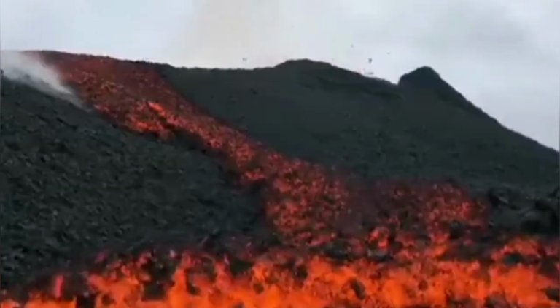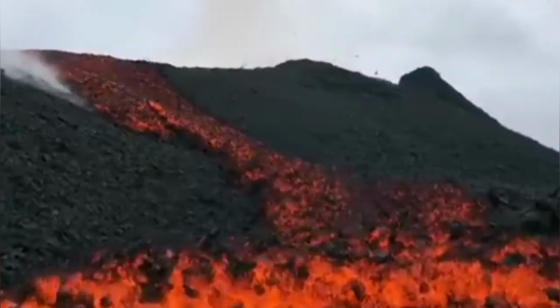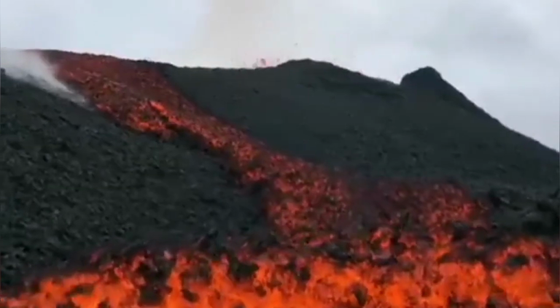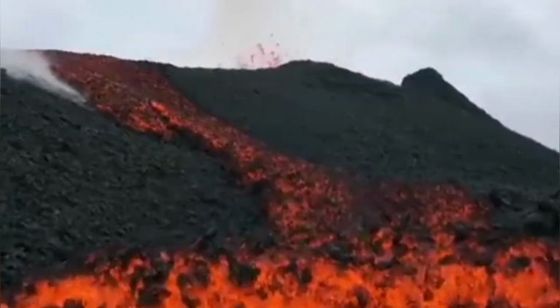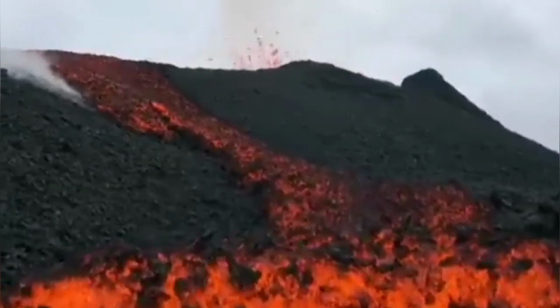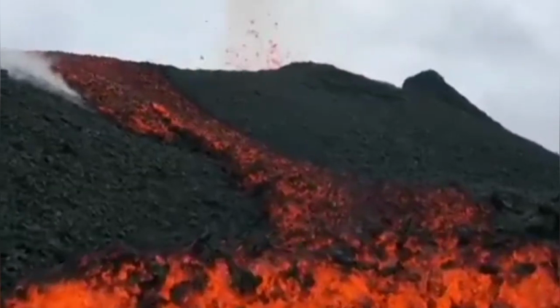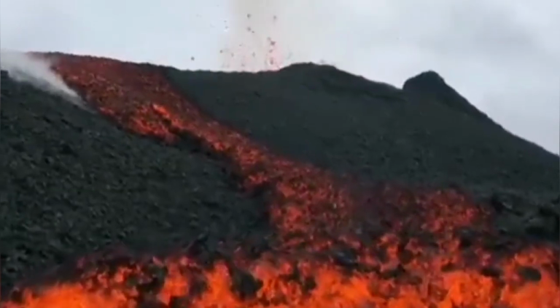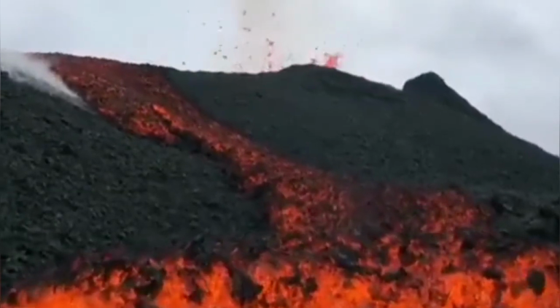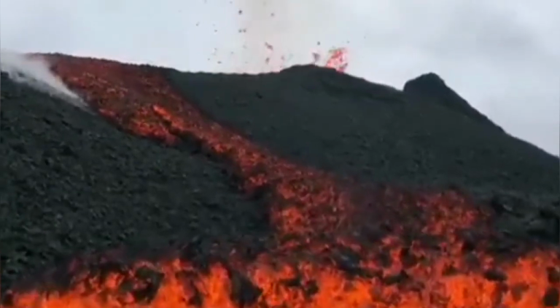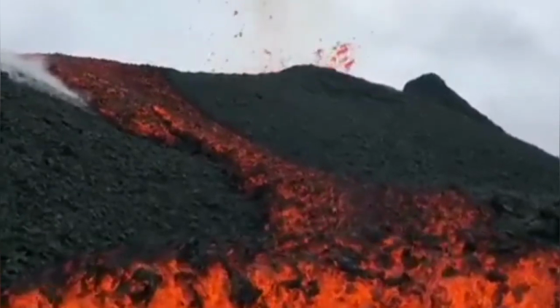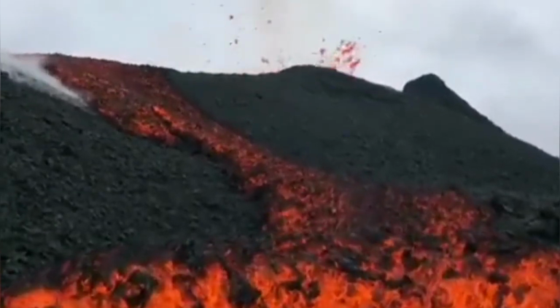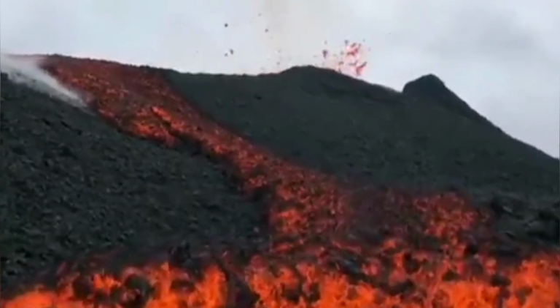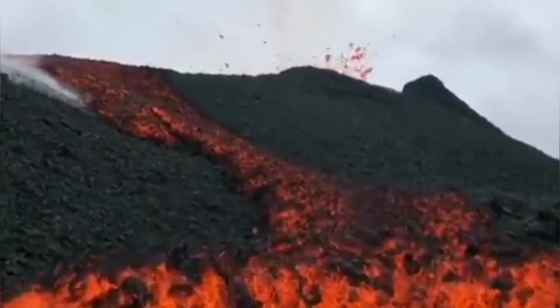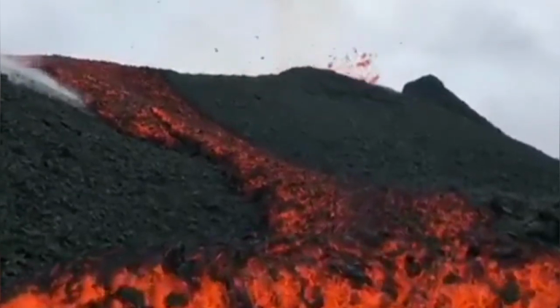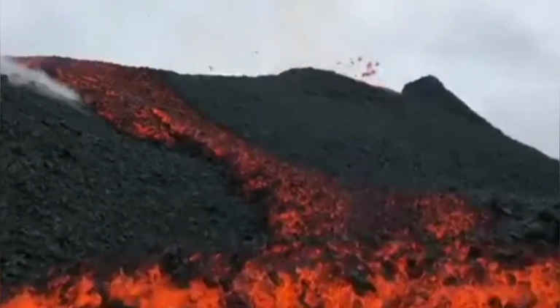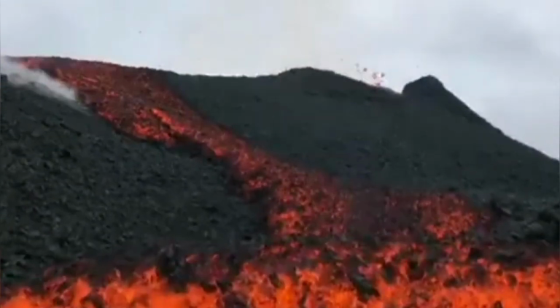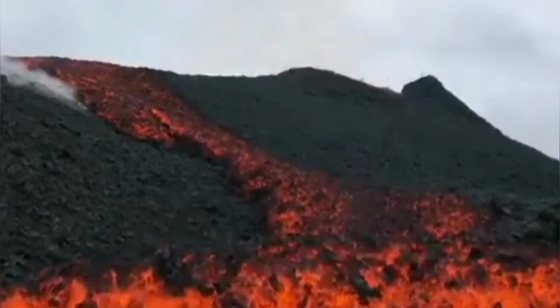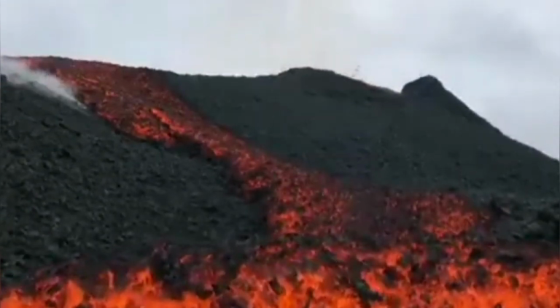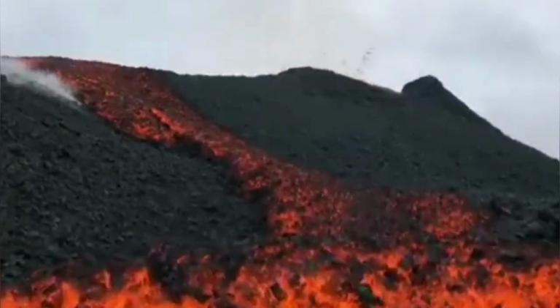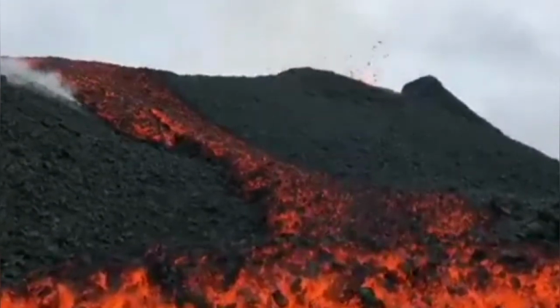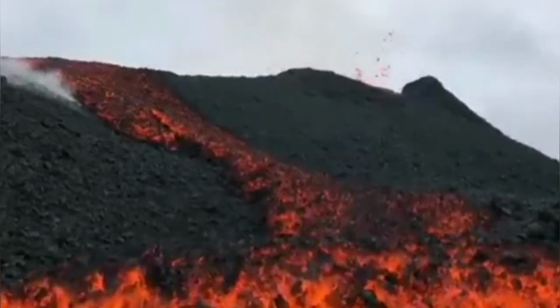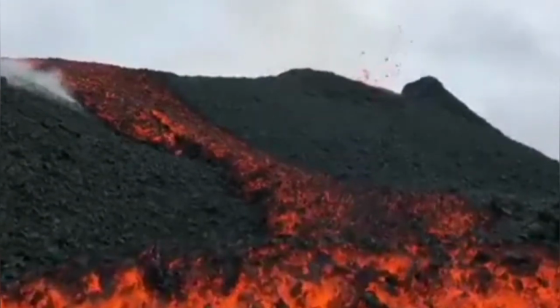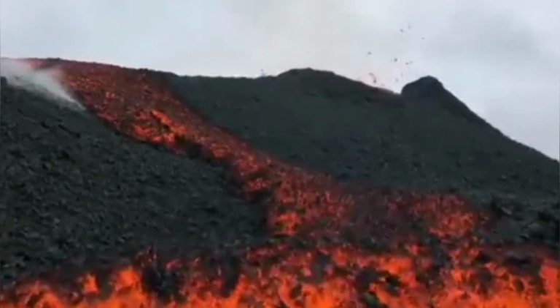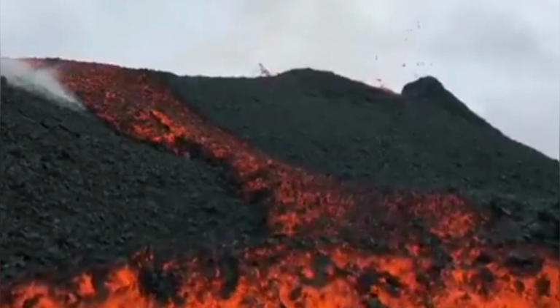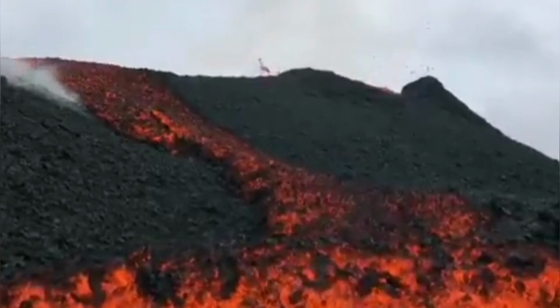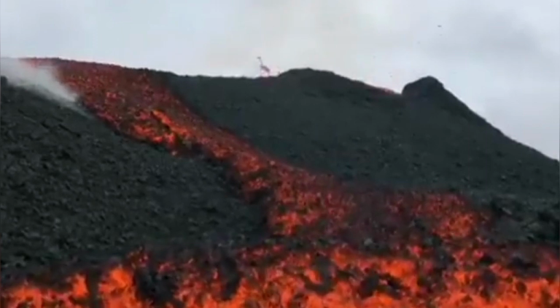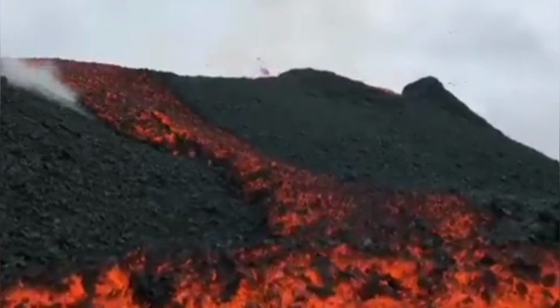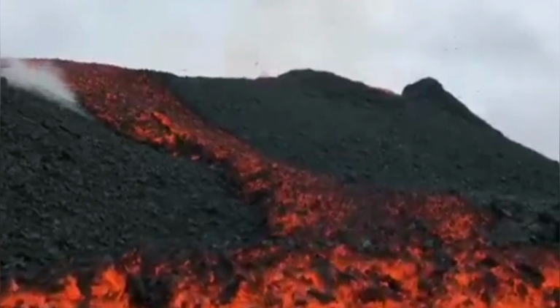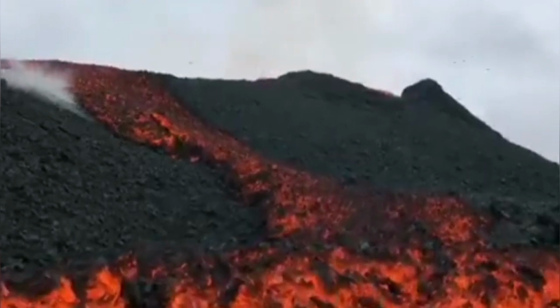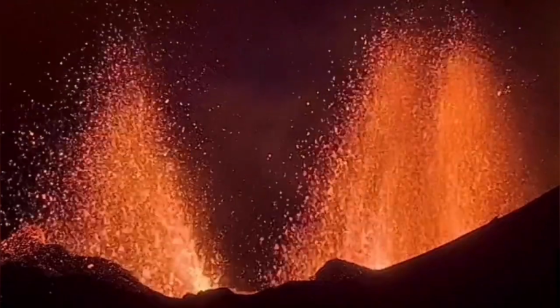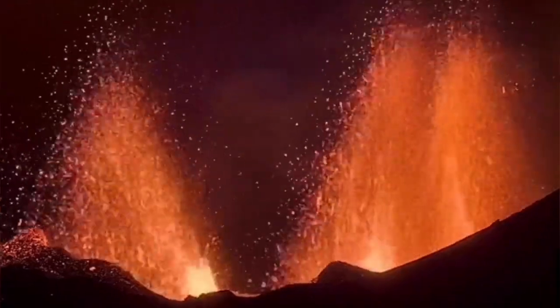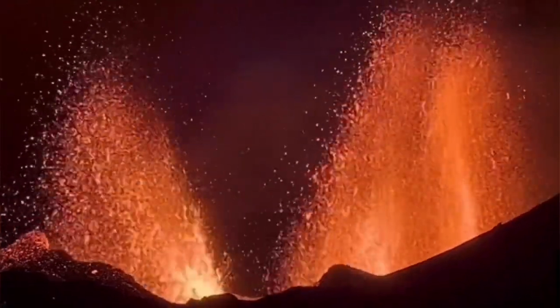I'll show you now — brace yourself. It reminds you of the Canary Island volcano.